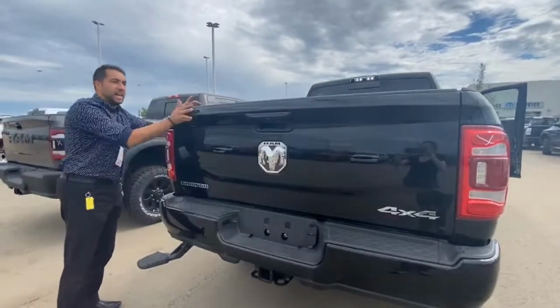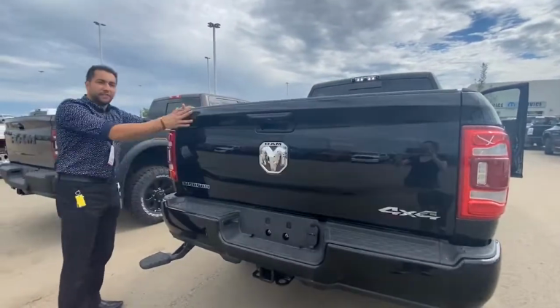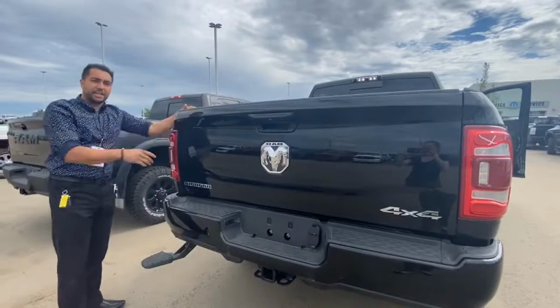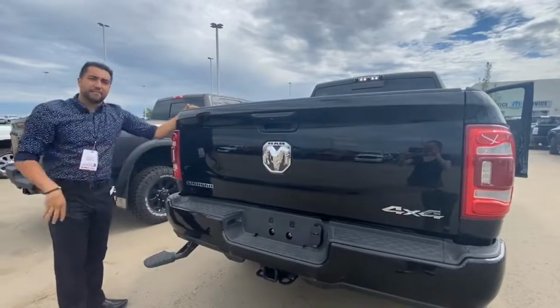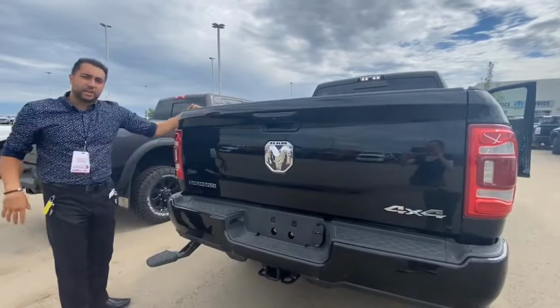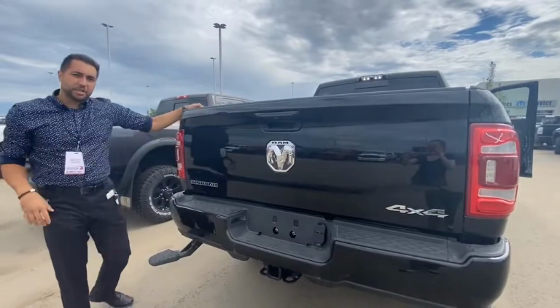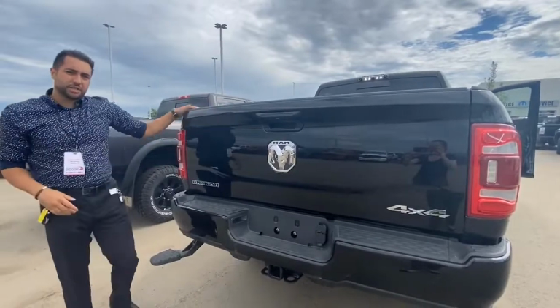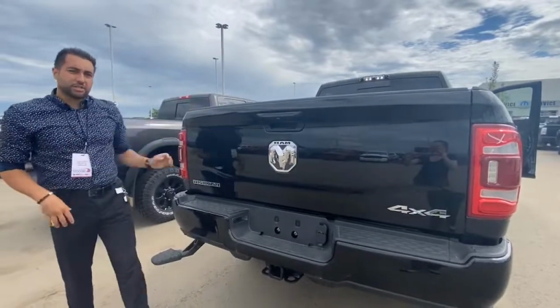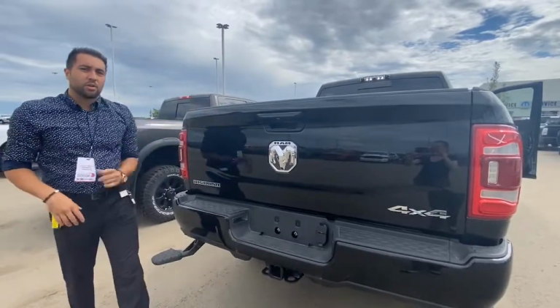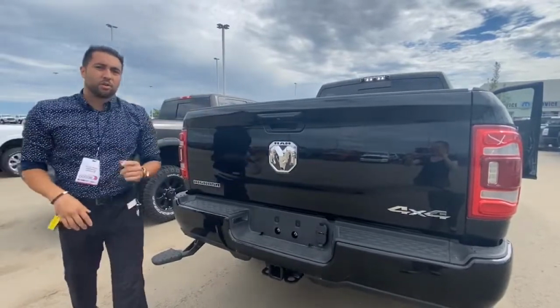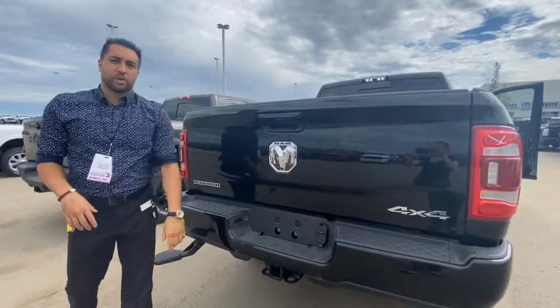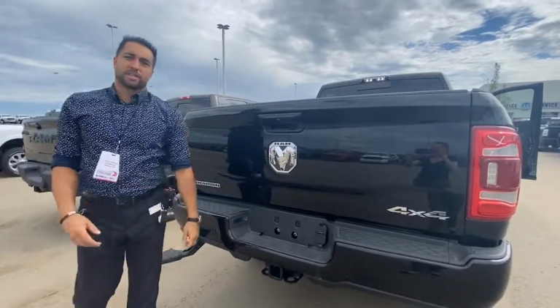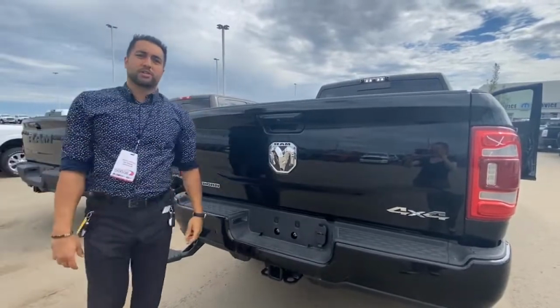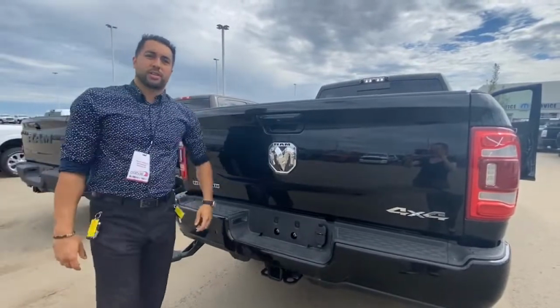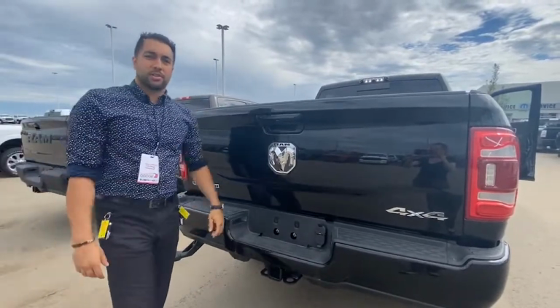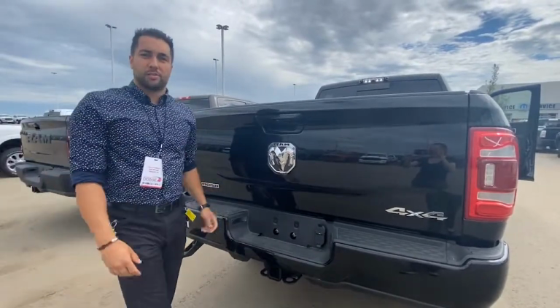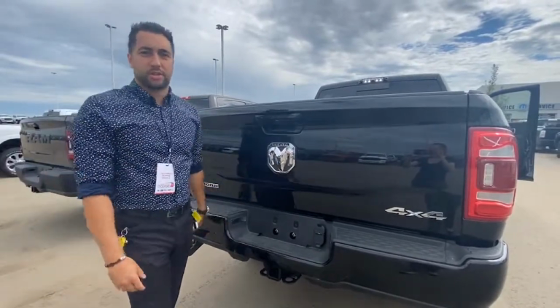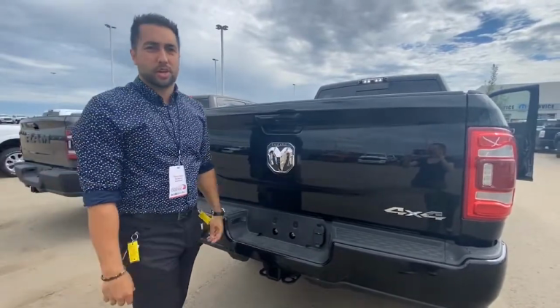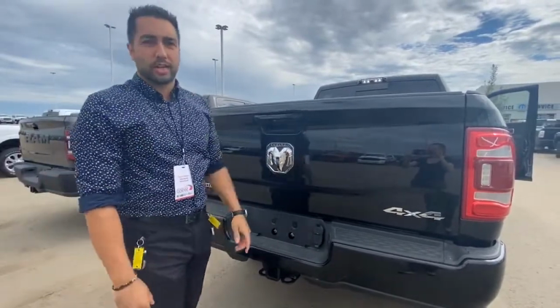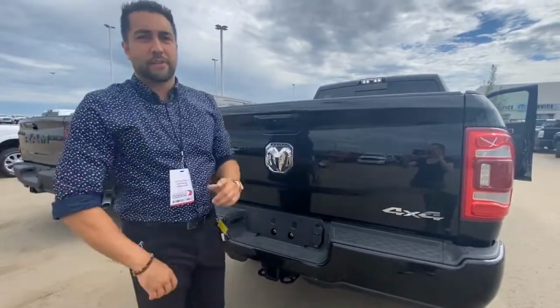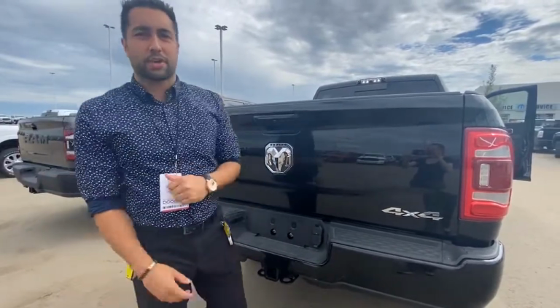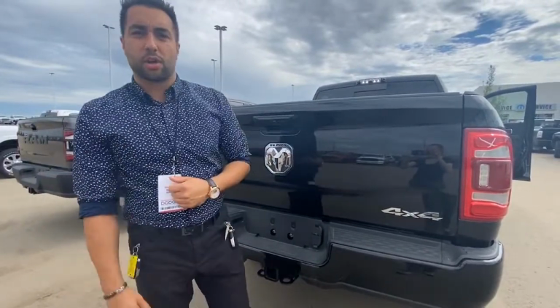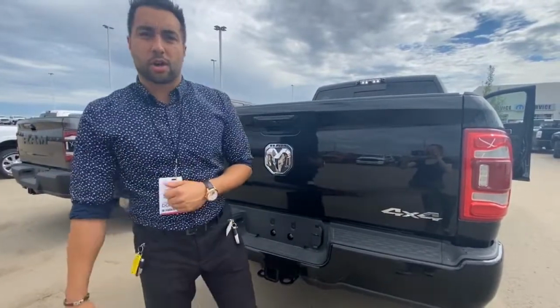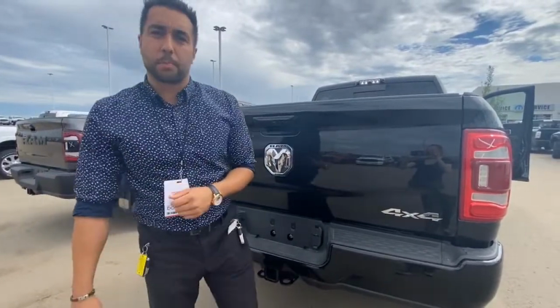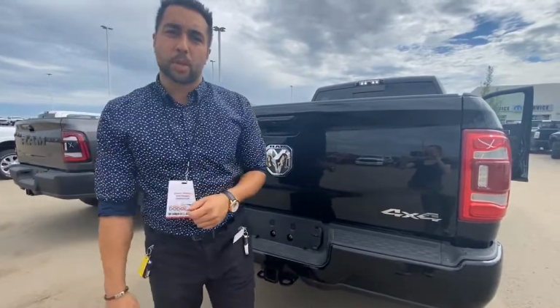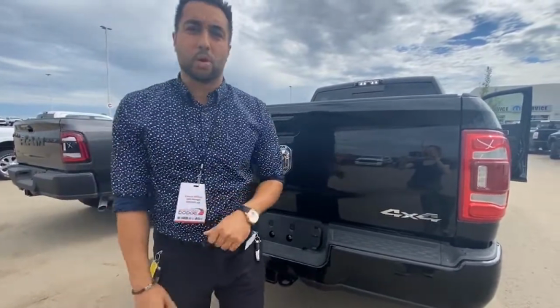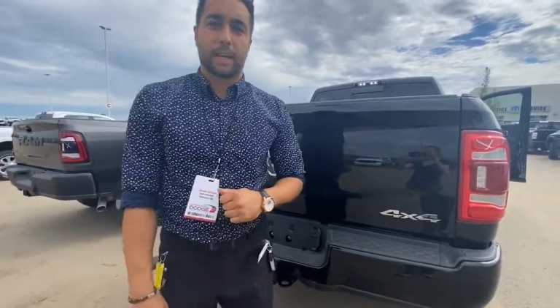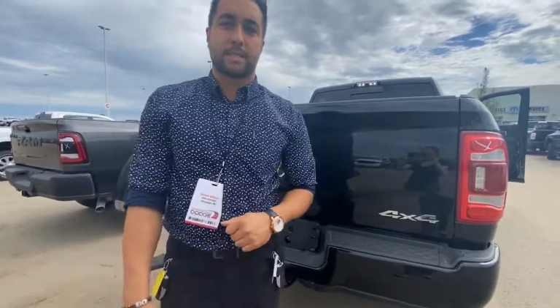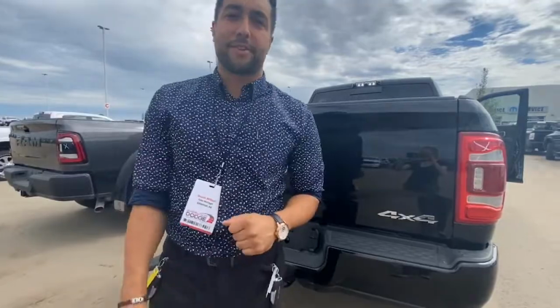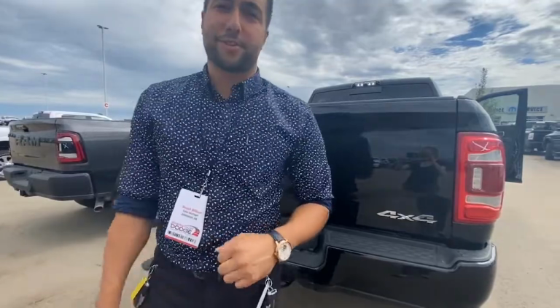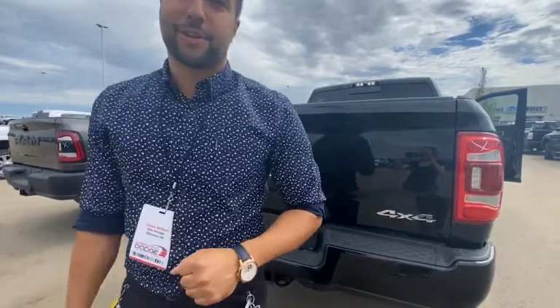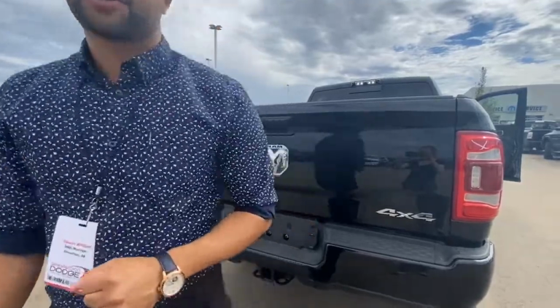If you guys have any questions or want to schedule a test drive with this truck, give us a call or comment below. Again, it's Devin at Sherwood Dodge.